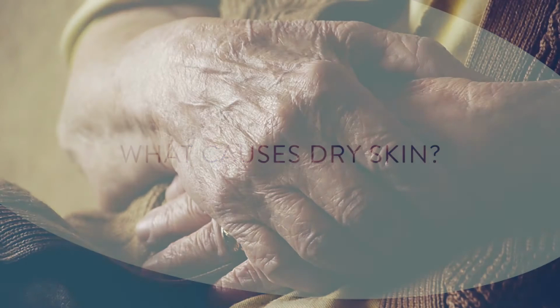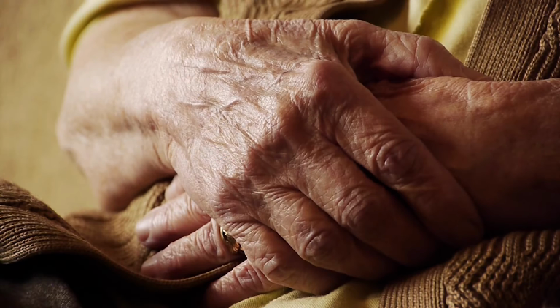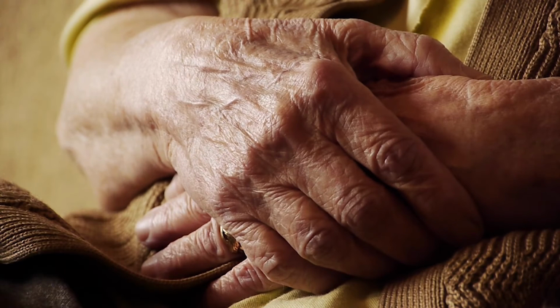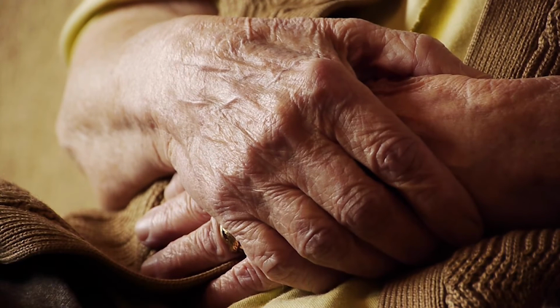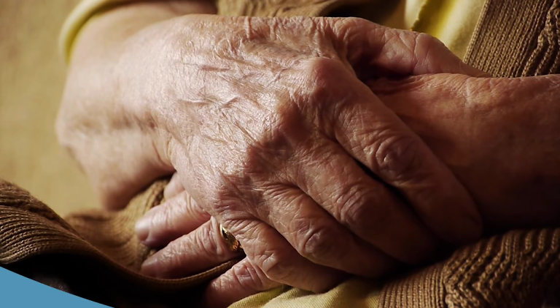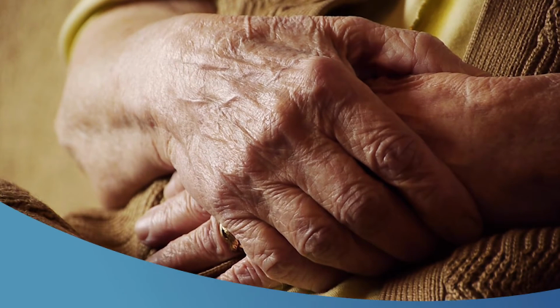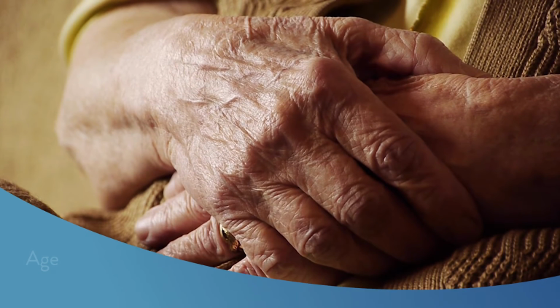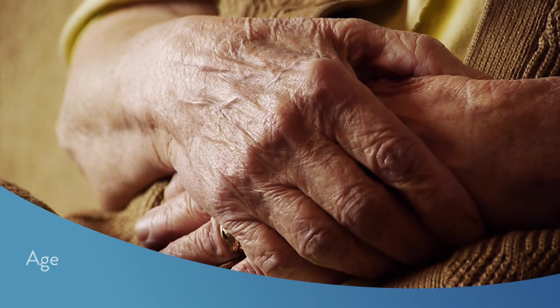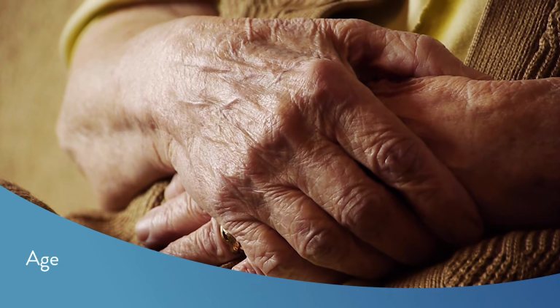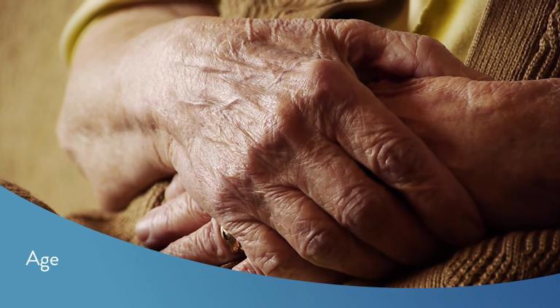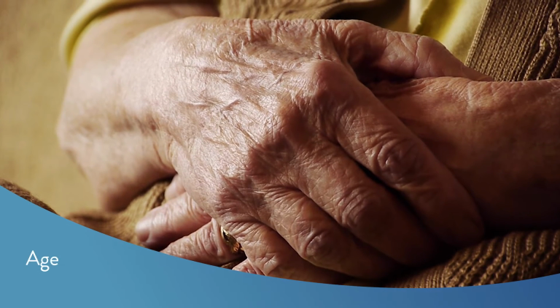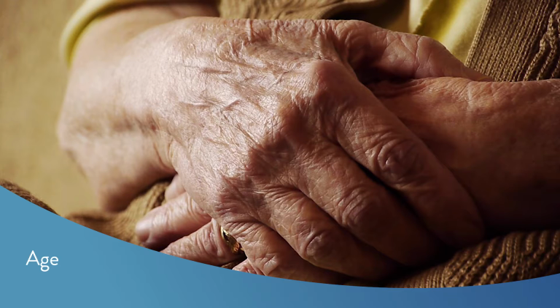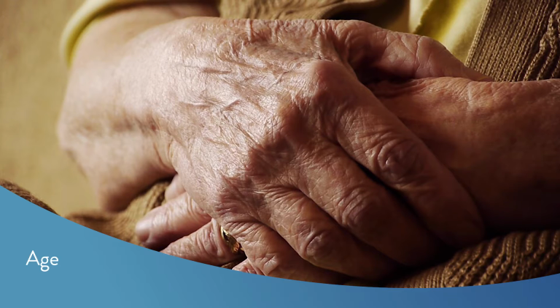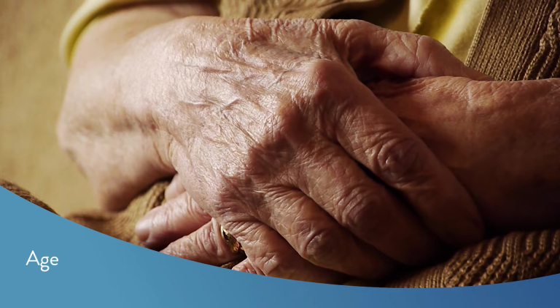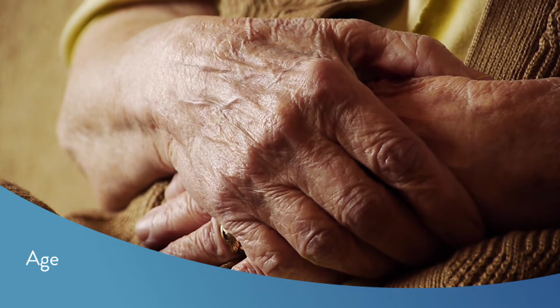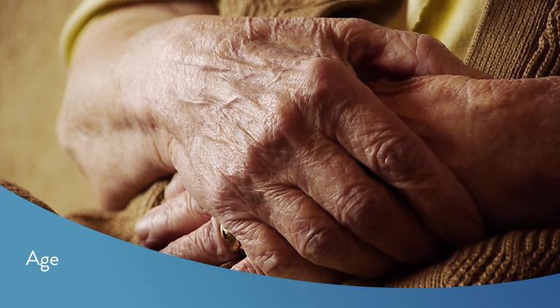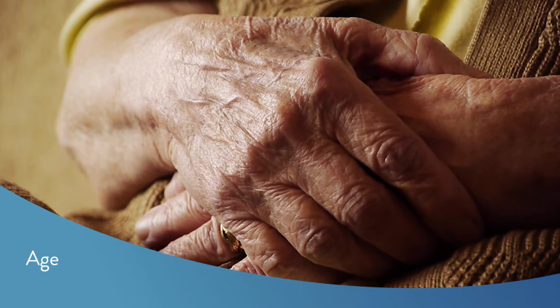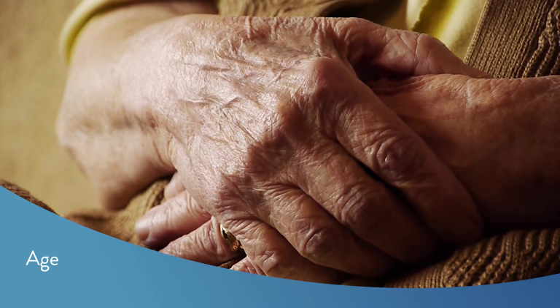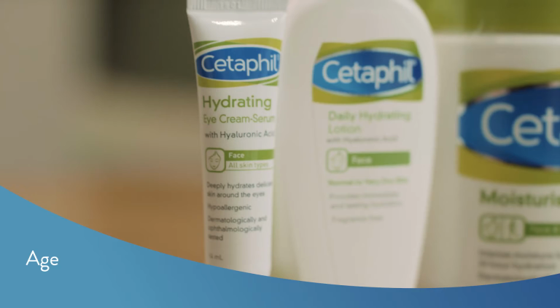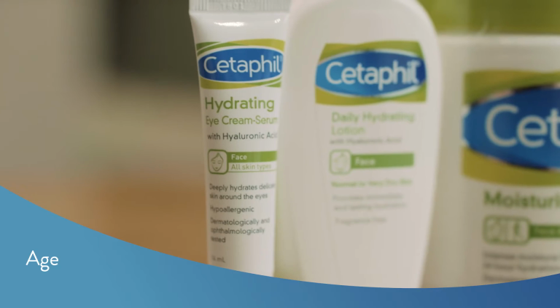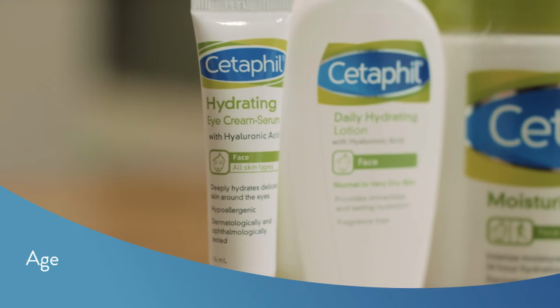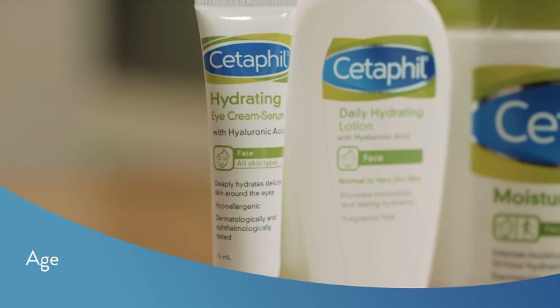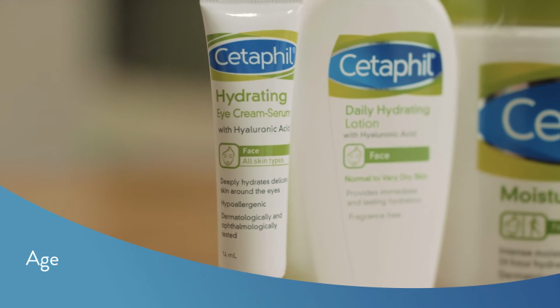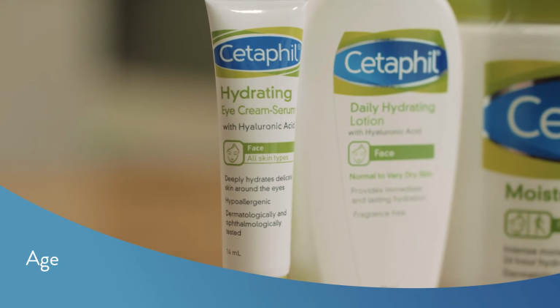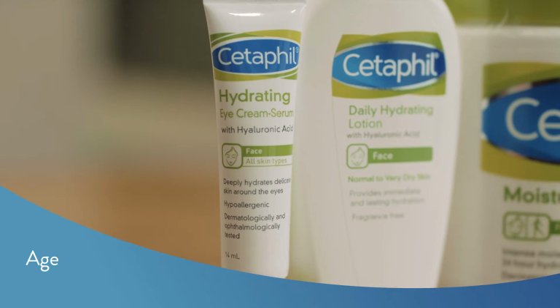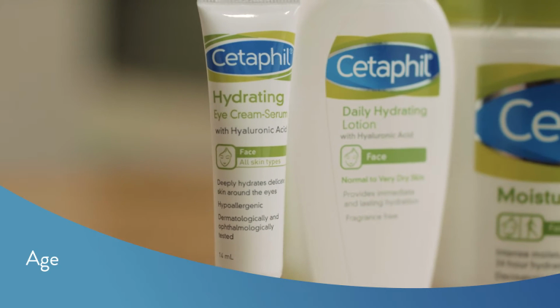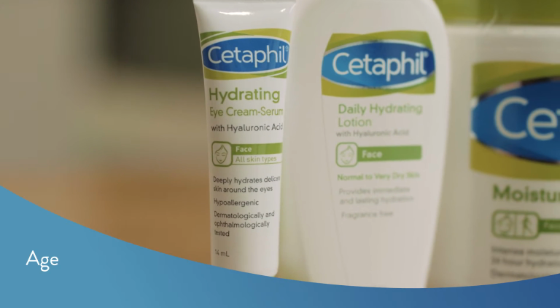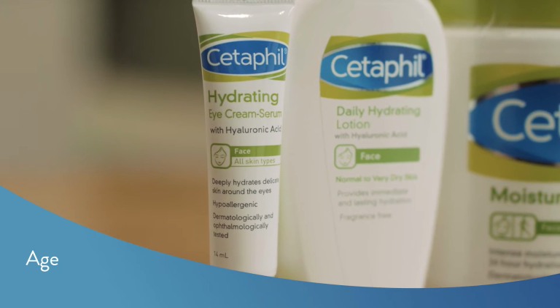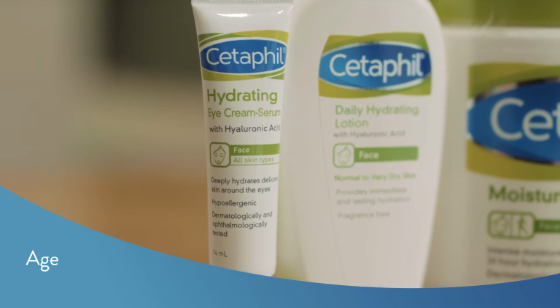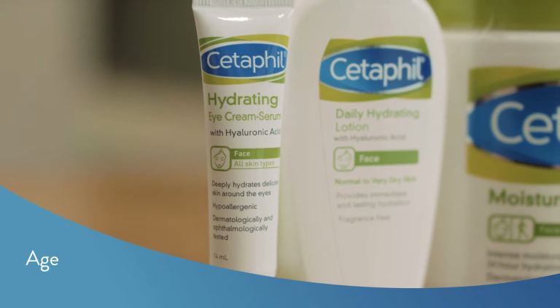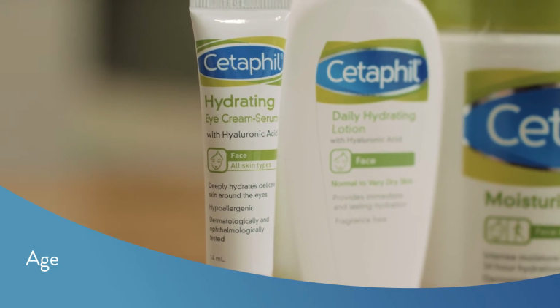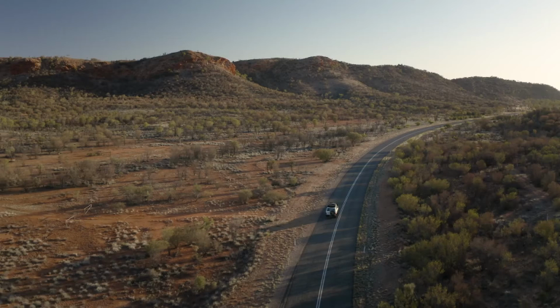As we age, our natural levels of hyaluronic acid decrease, making moisturisers with this ingredient a great way to boost this.